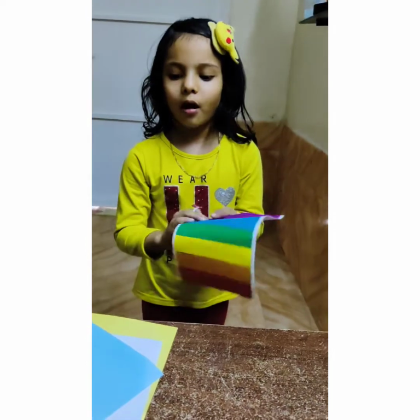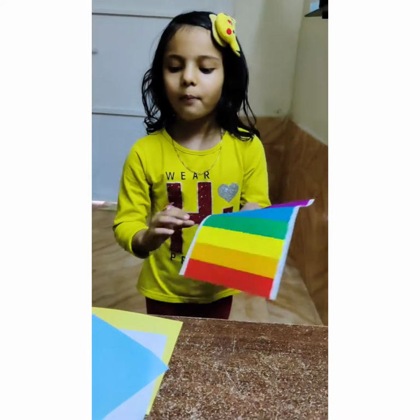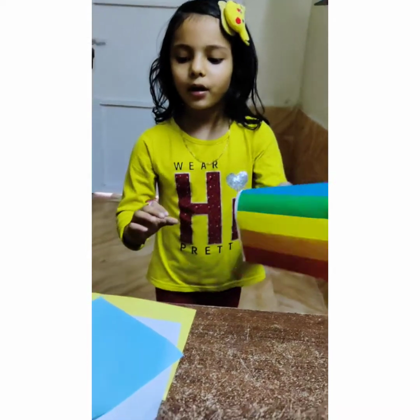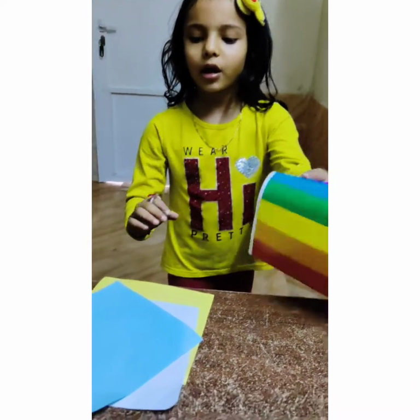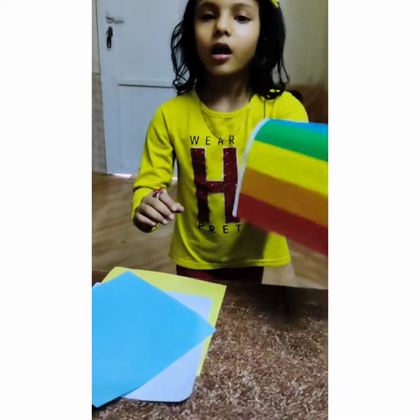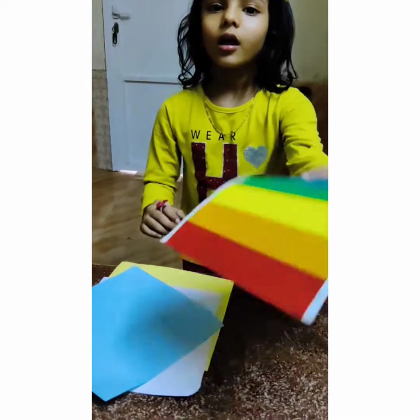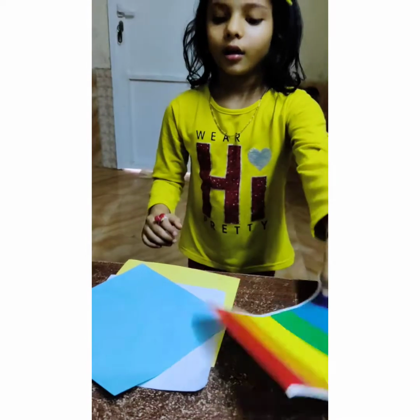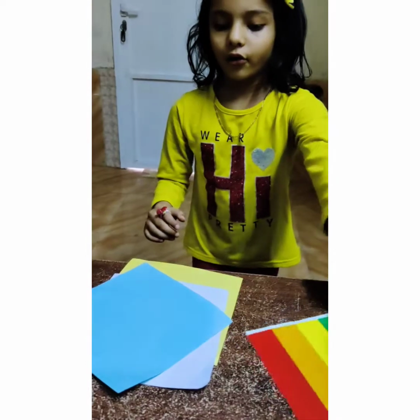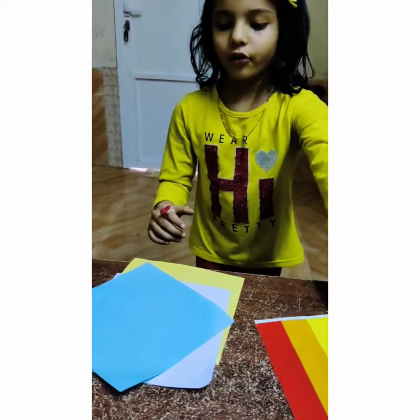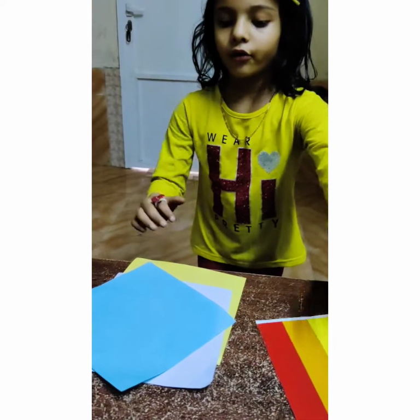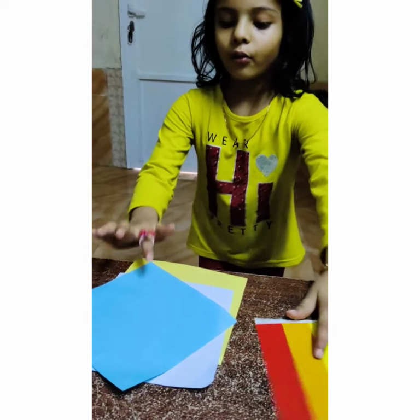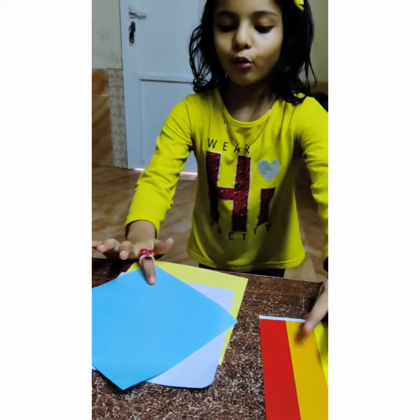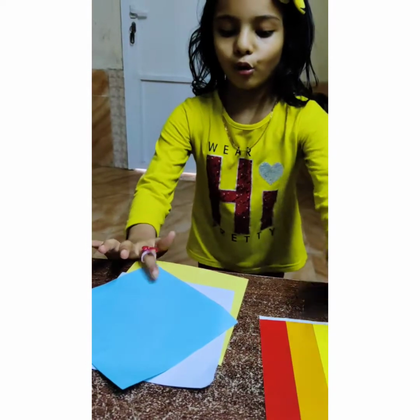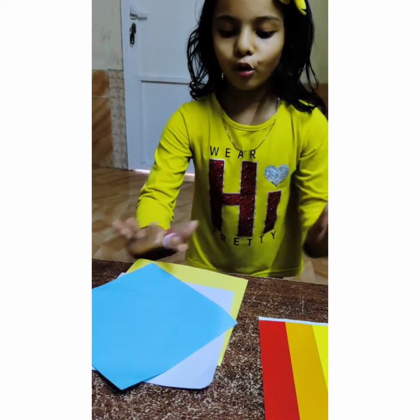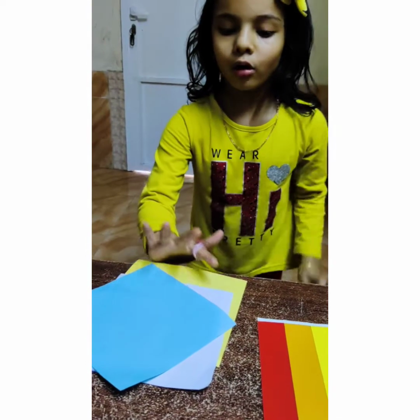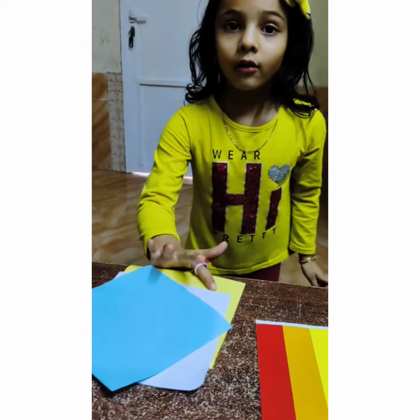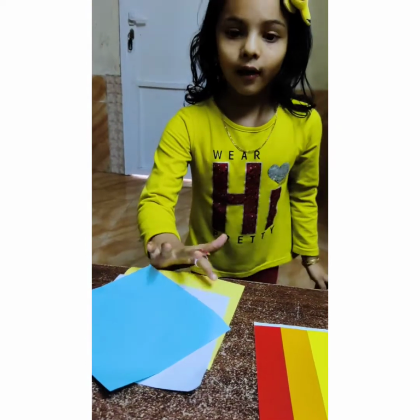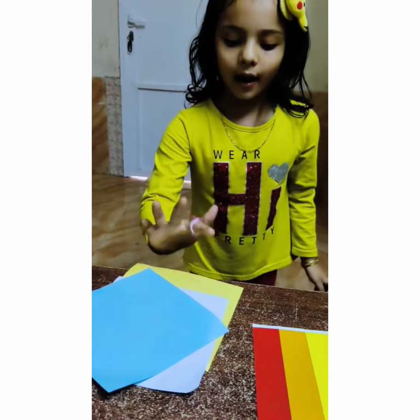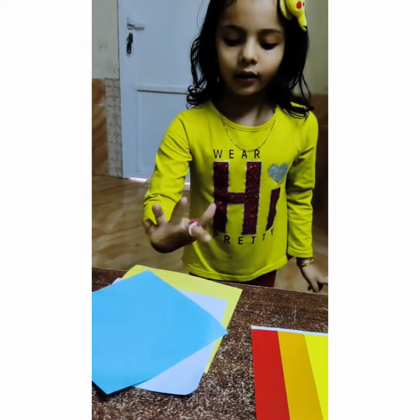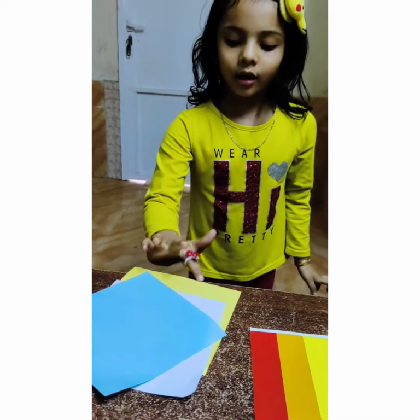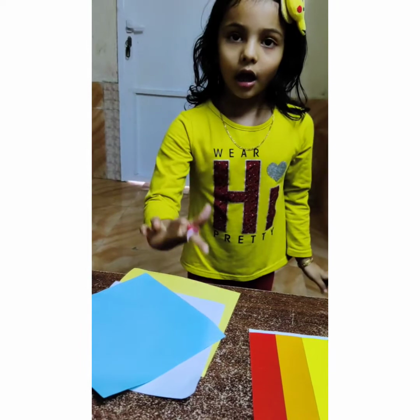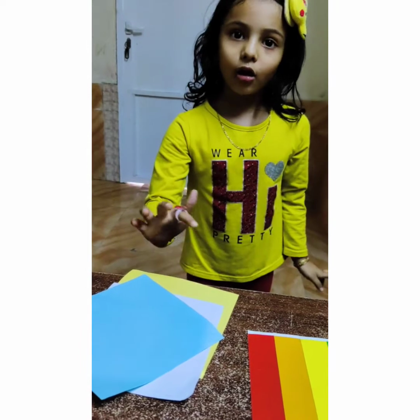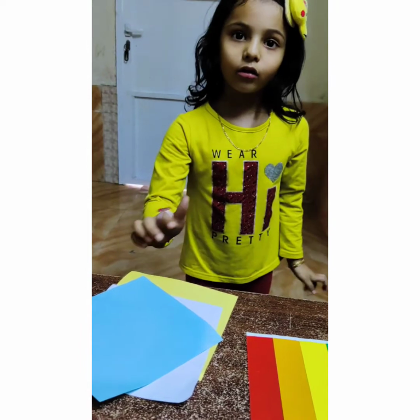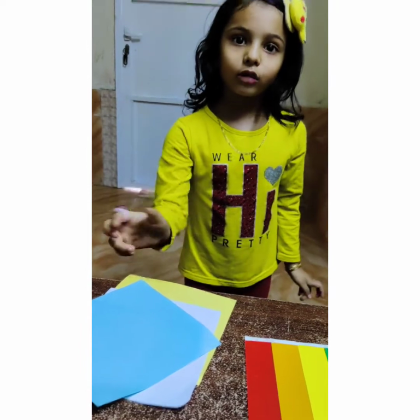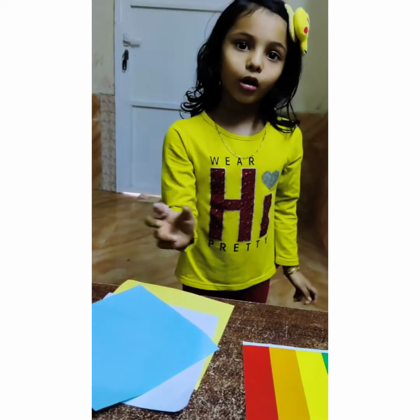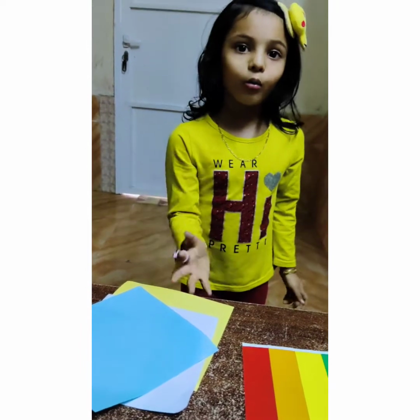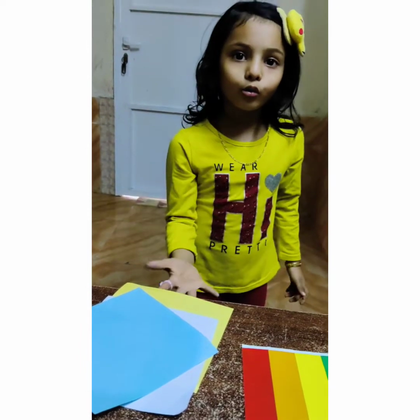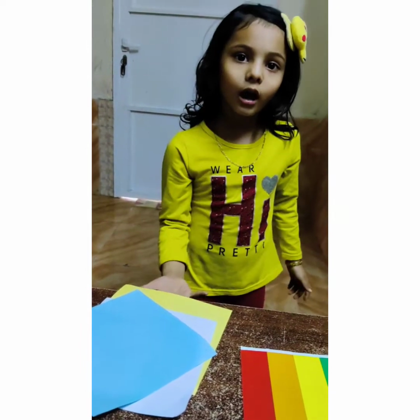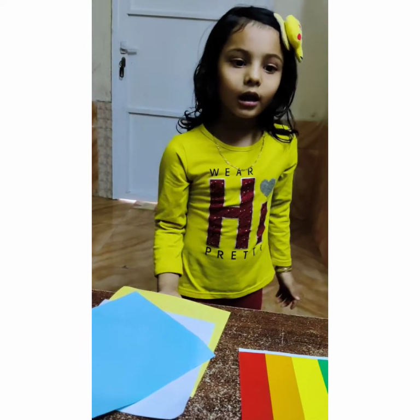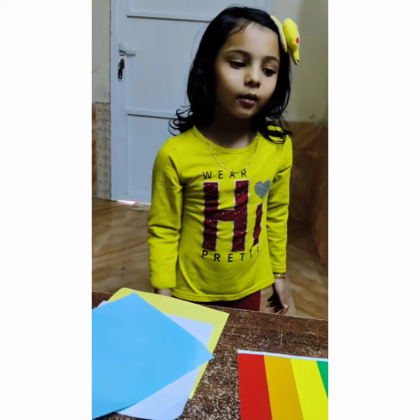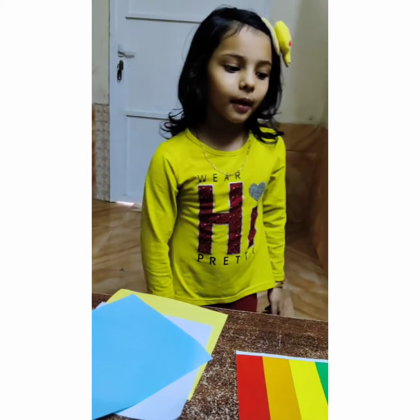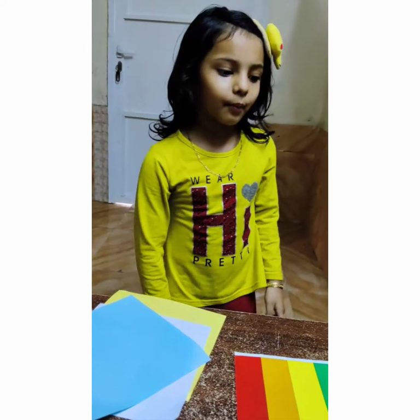A blue, white, and a blue red. I am going to lay the paper.